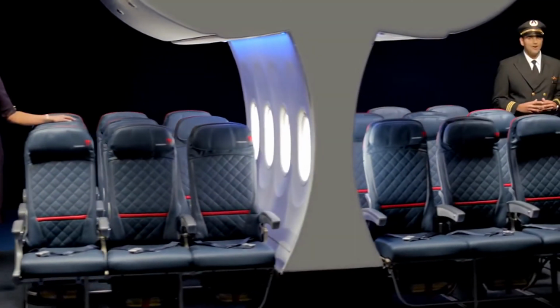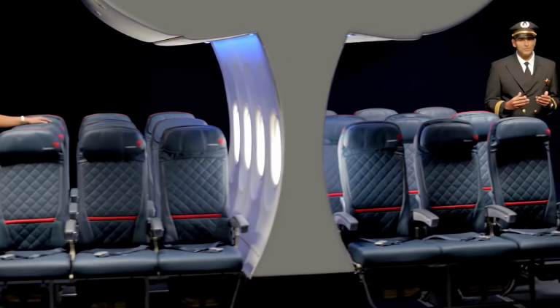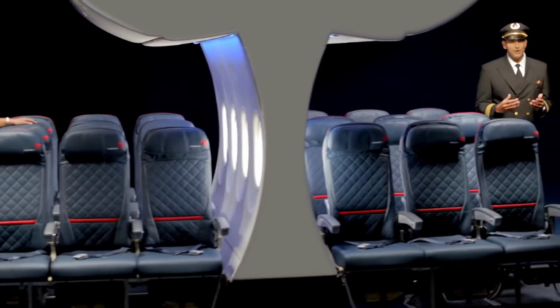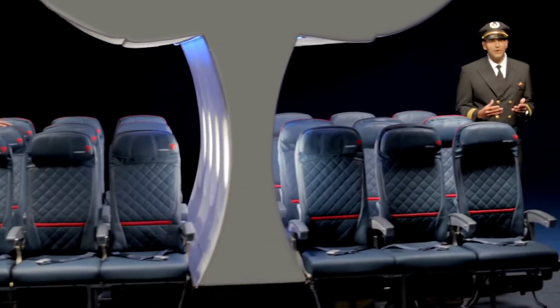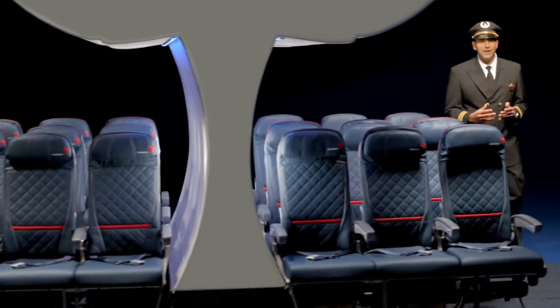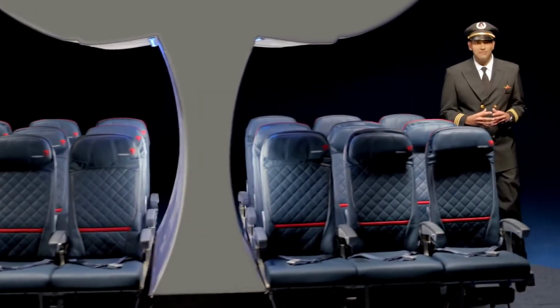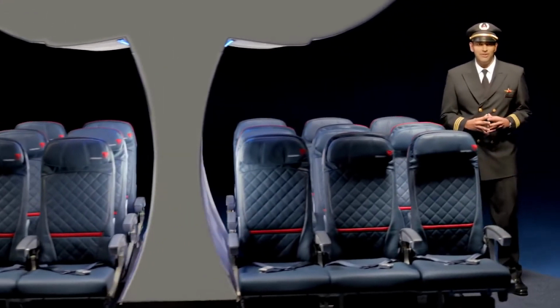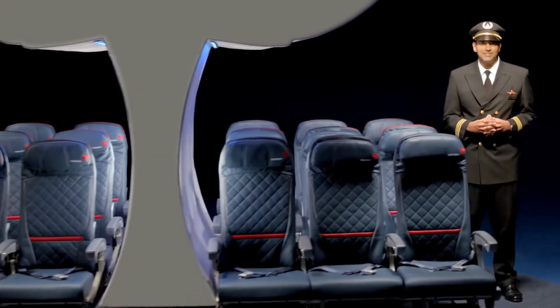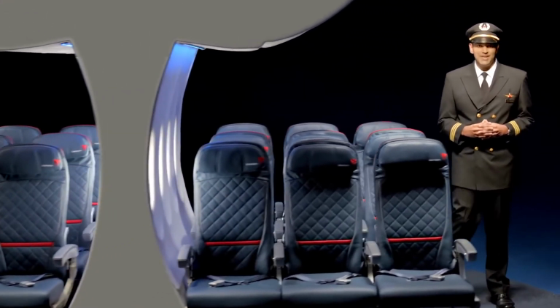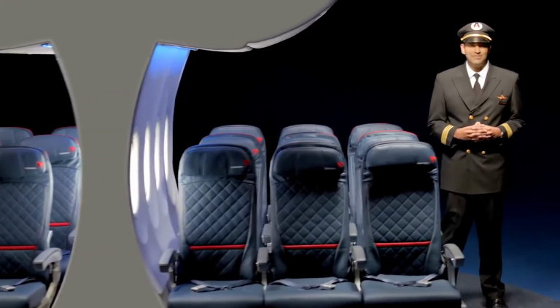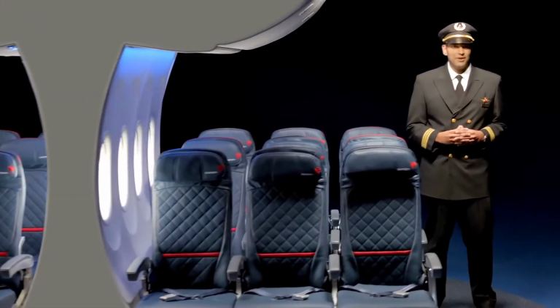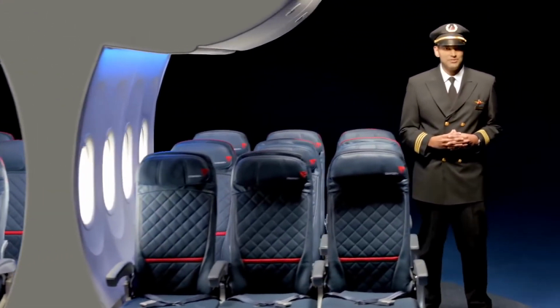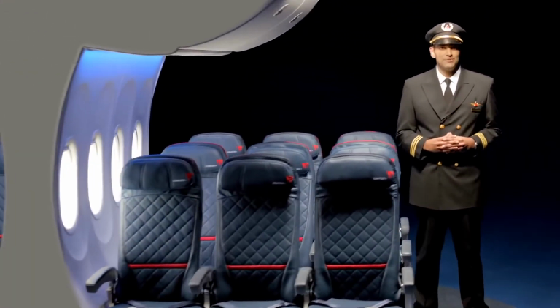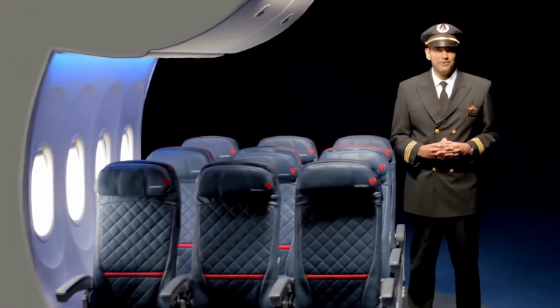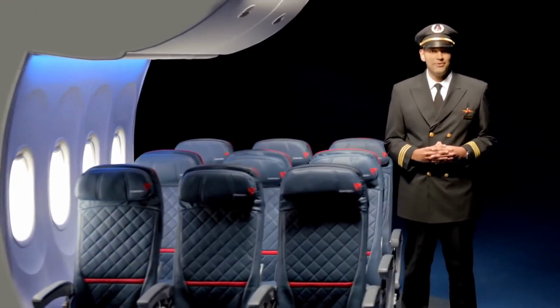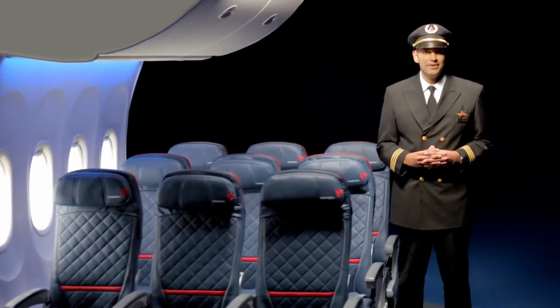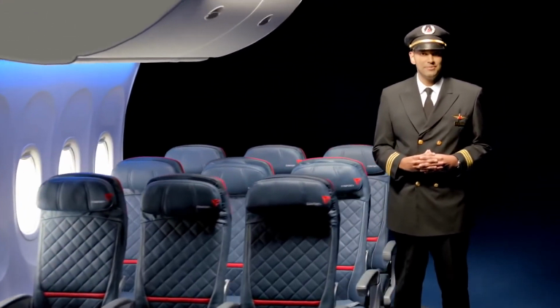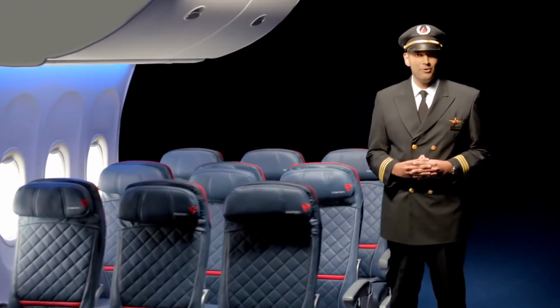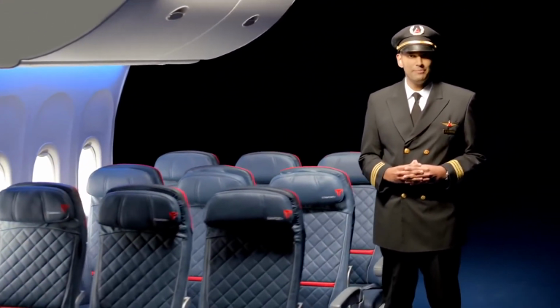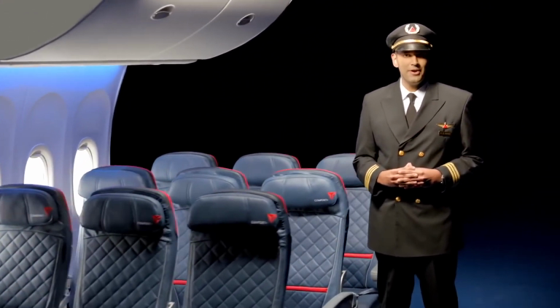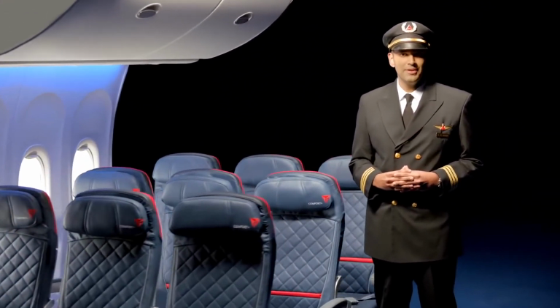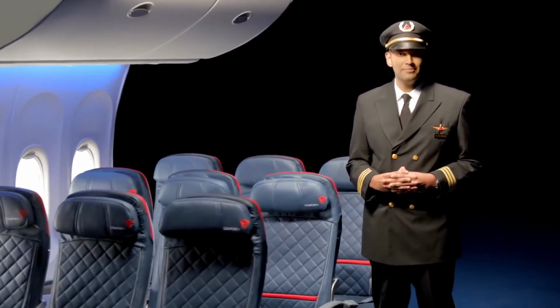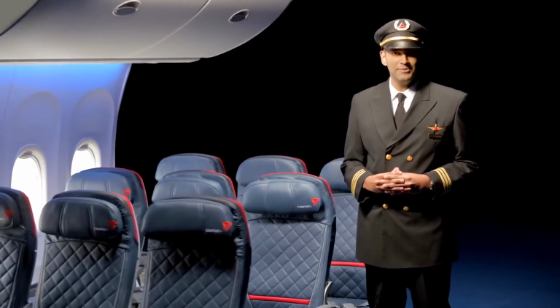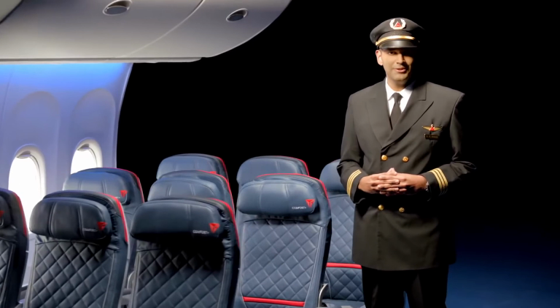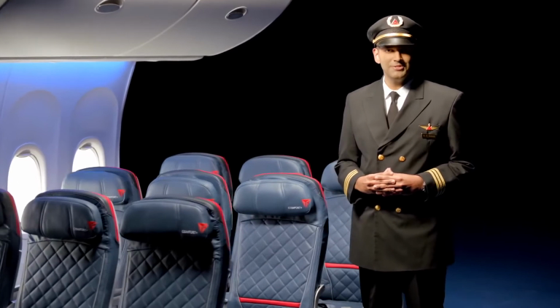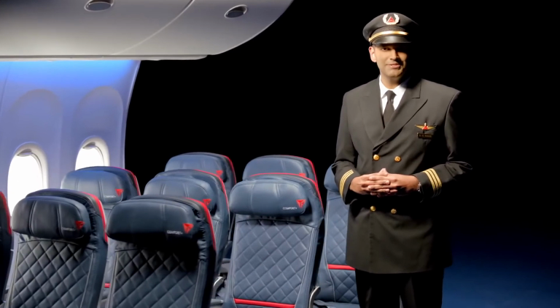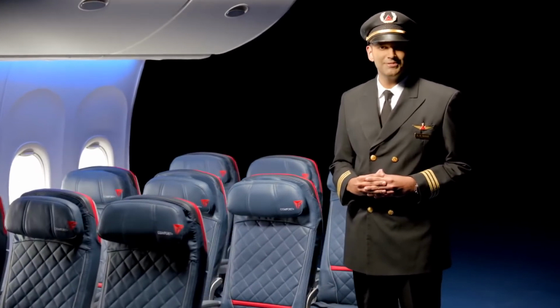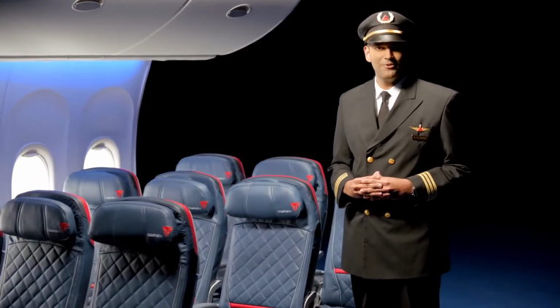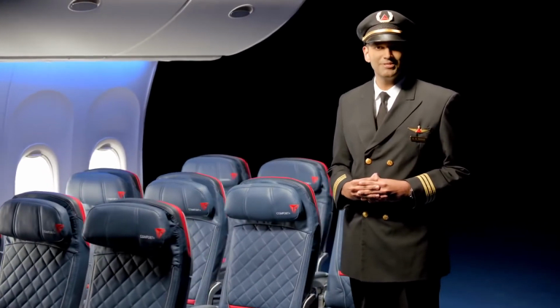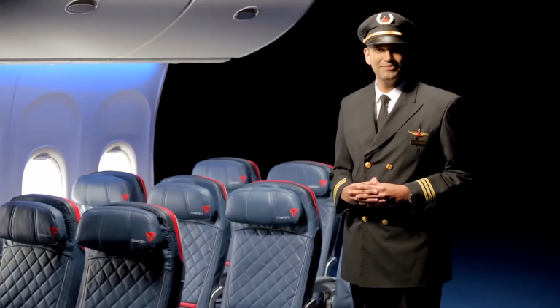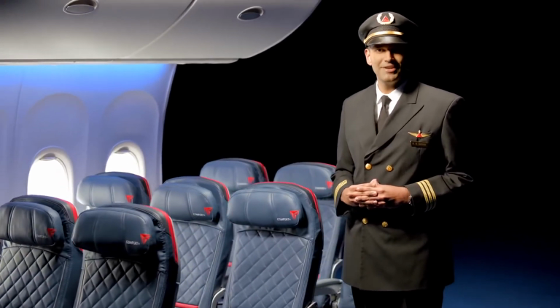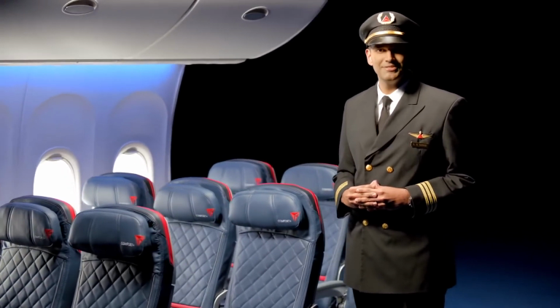Our first priority on every flight is the safety of our customers and crew. So before we depart, please pay close attention to this important safety message.